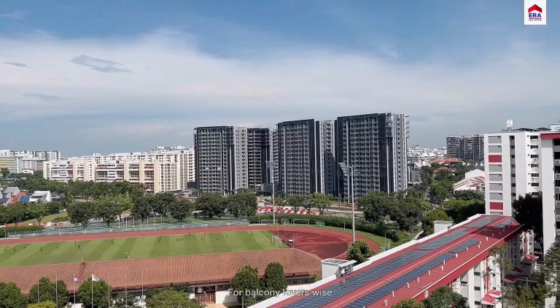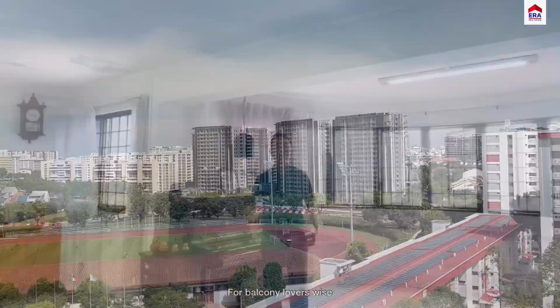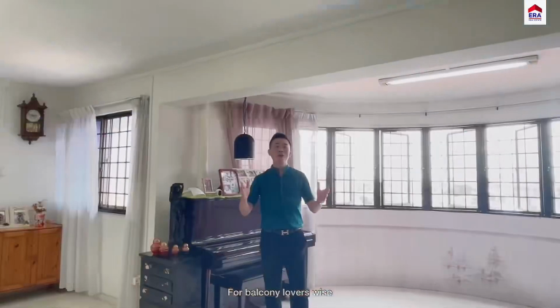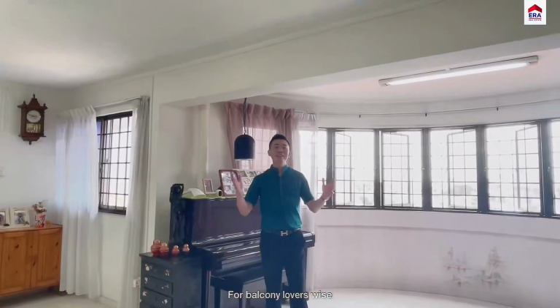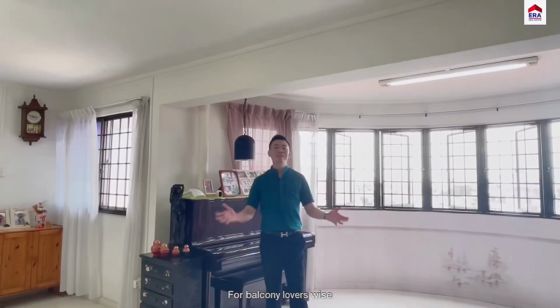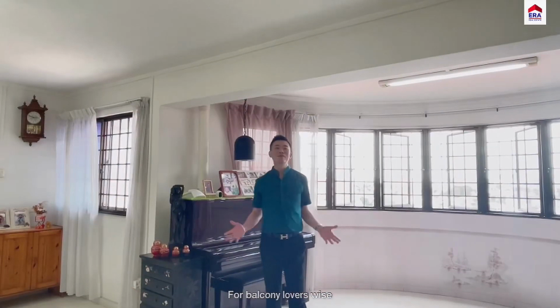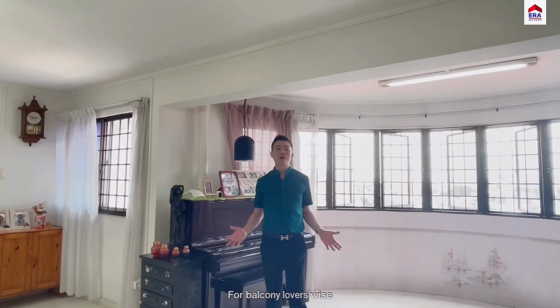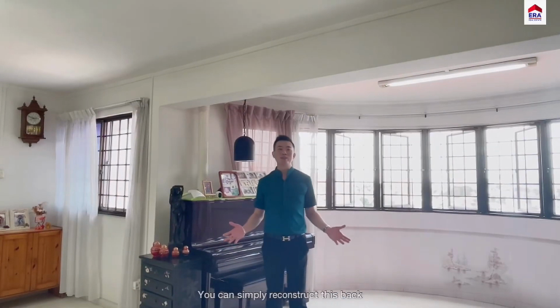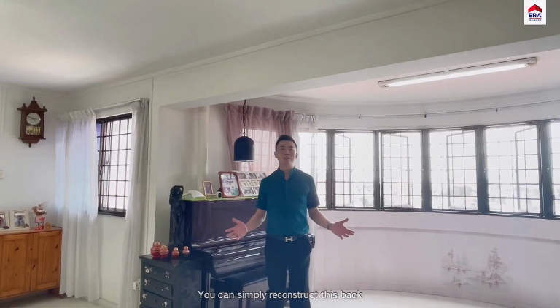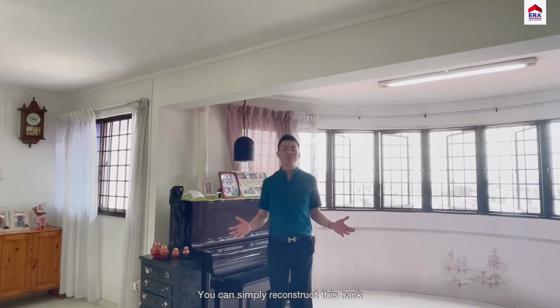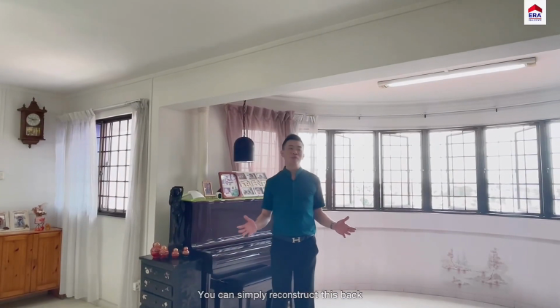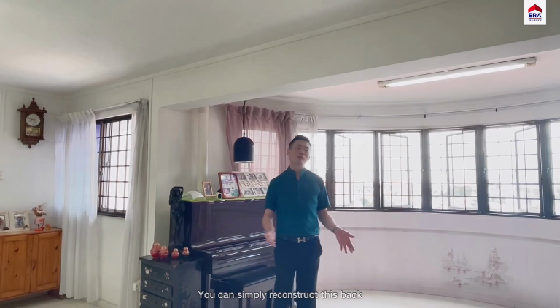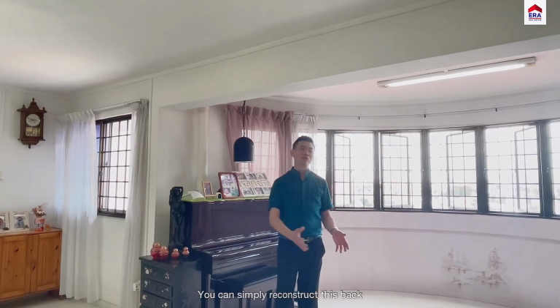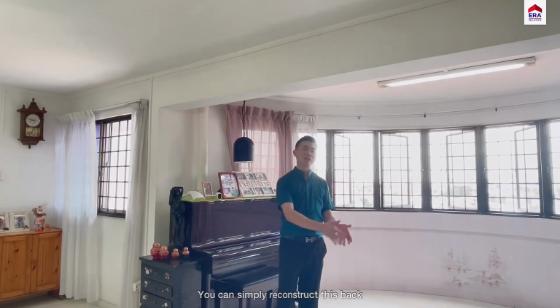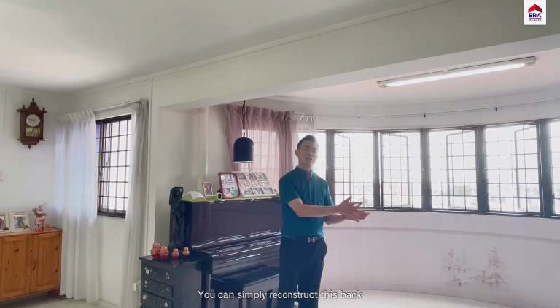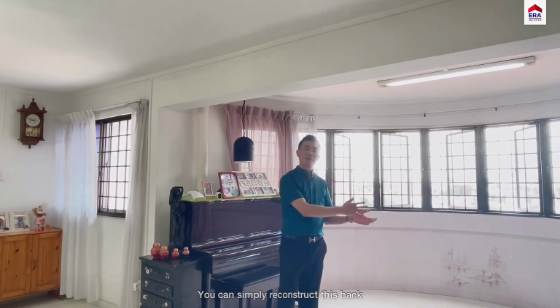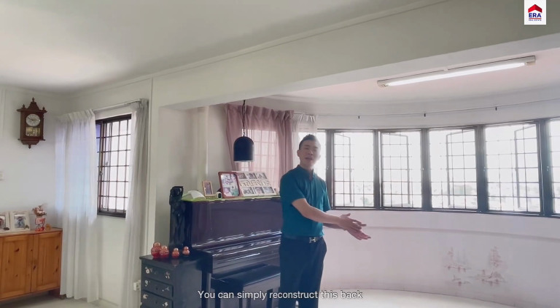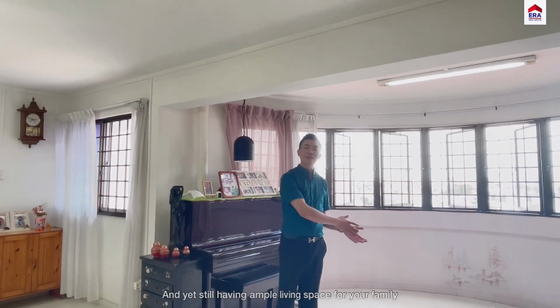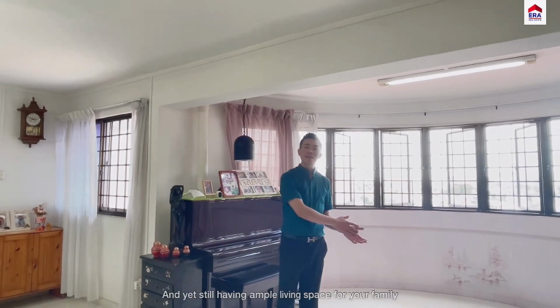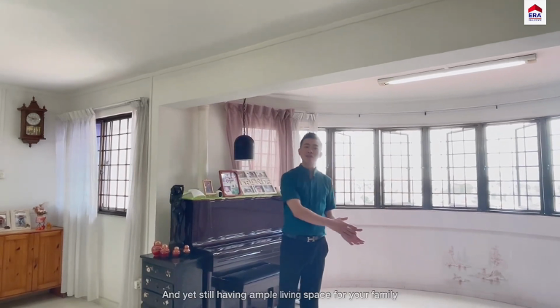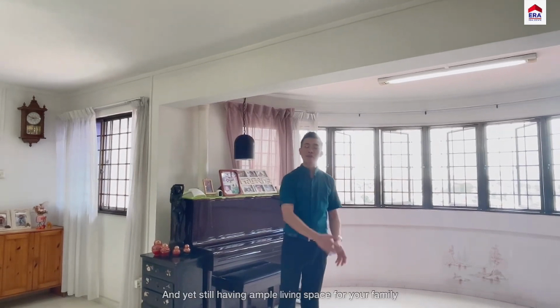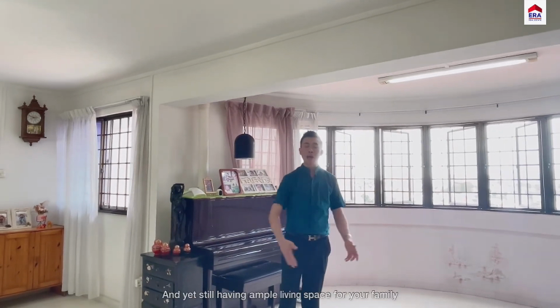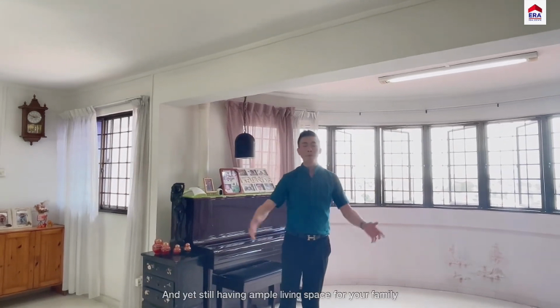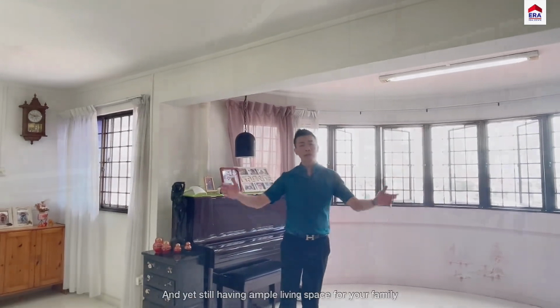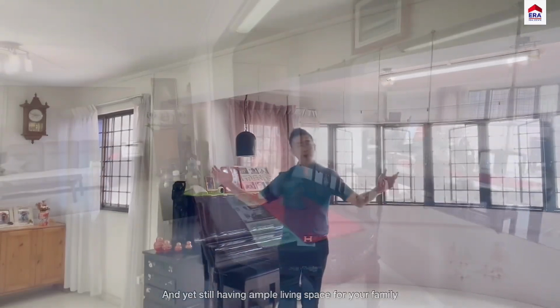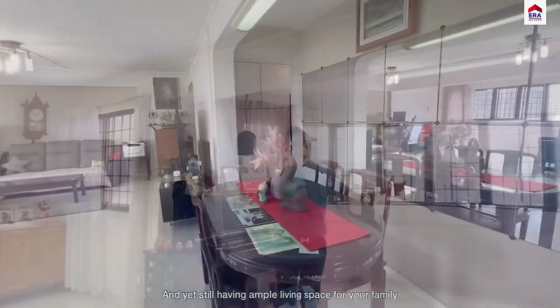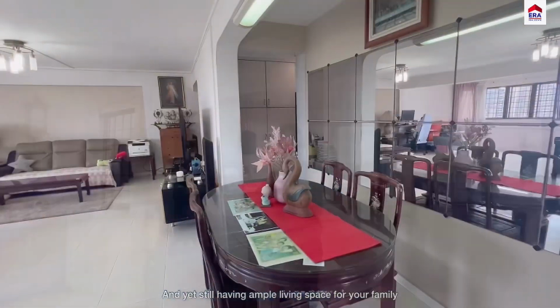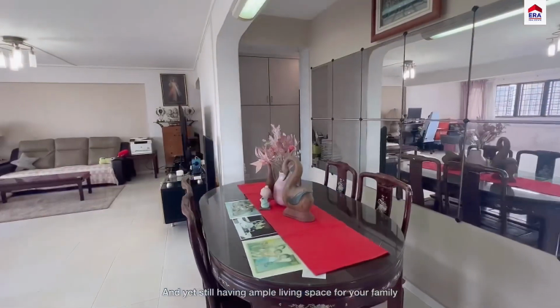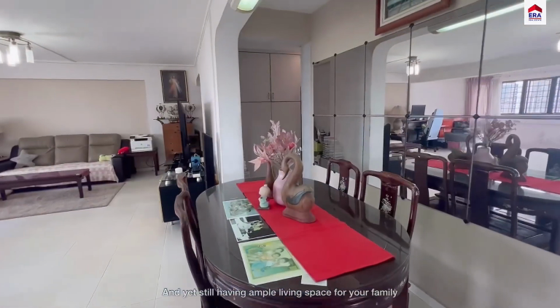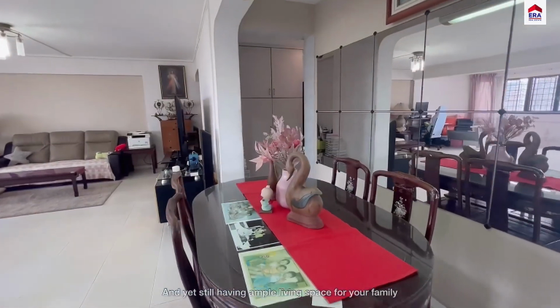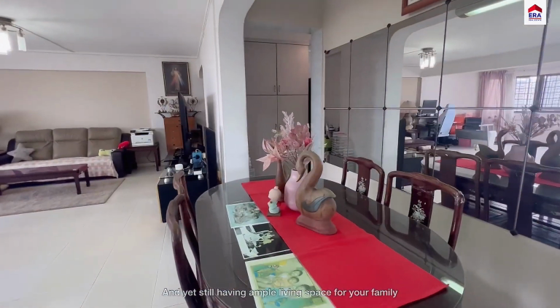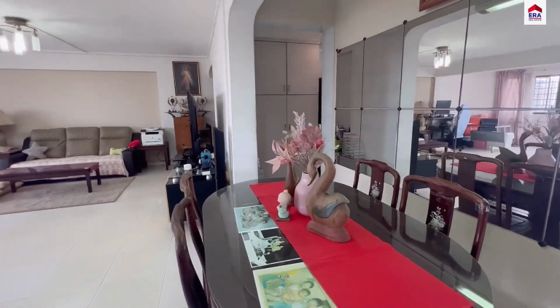For balcony levels wise, you can simply reconstruct this back and yet still have ample living room space for your family.